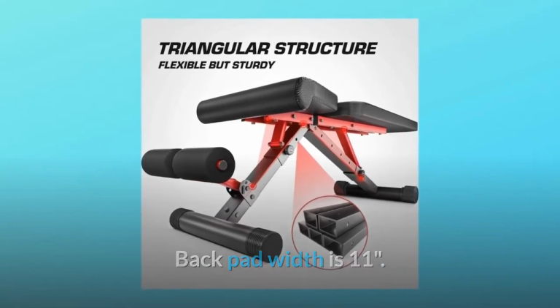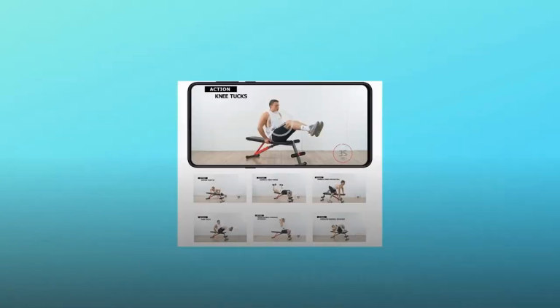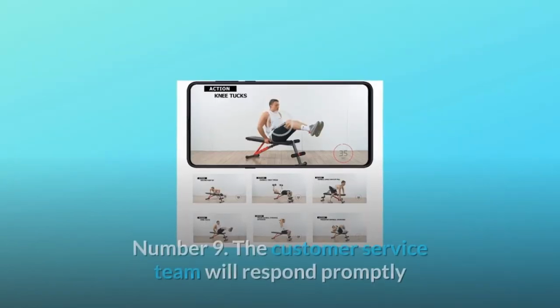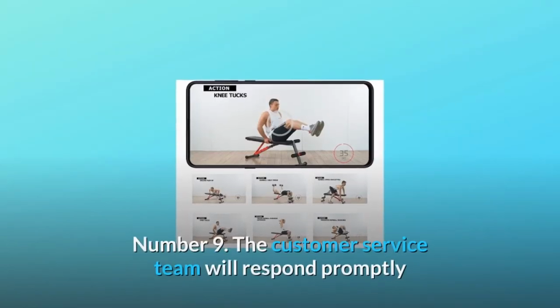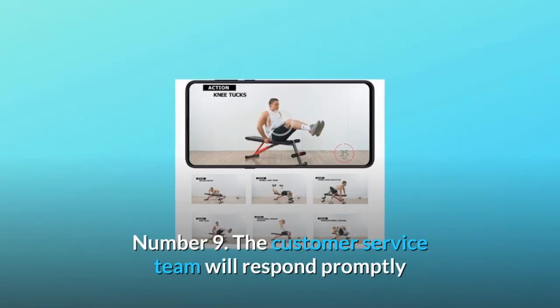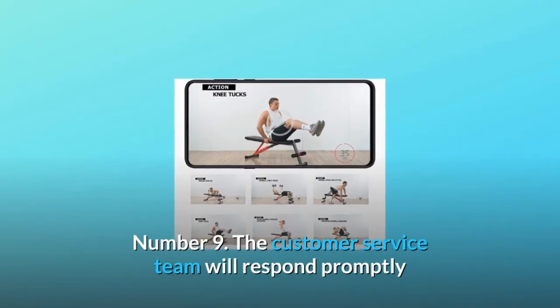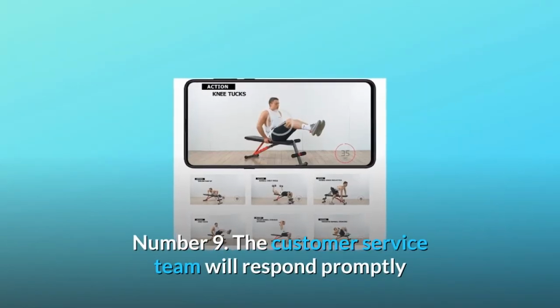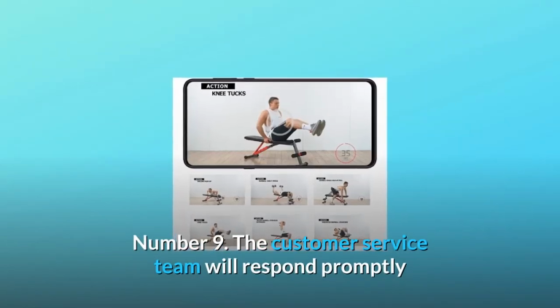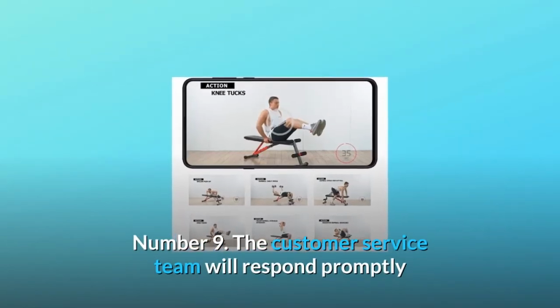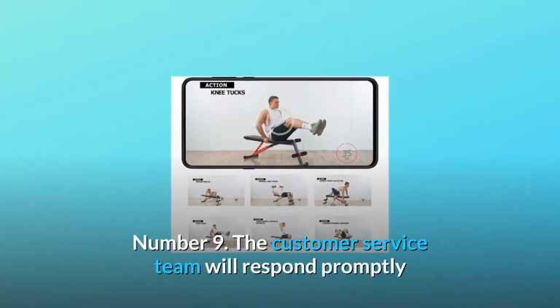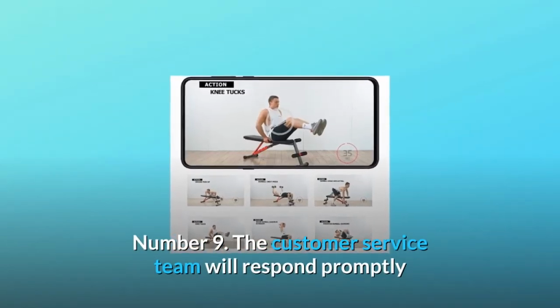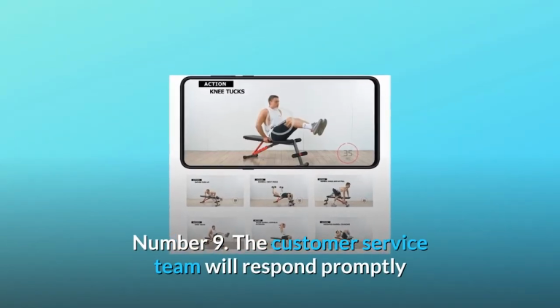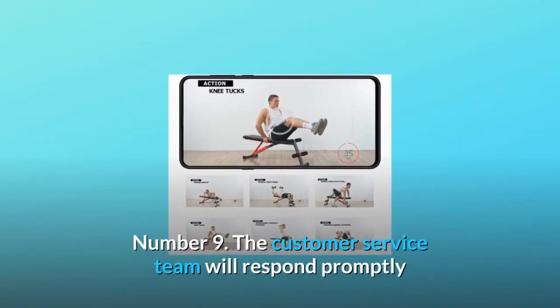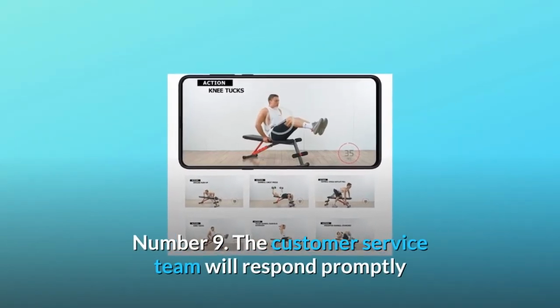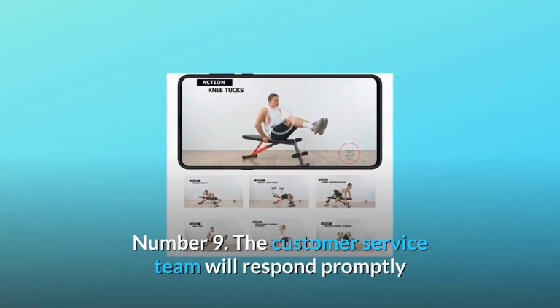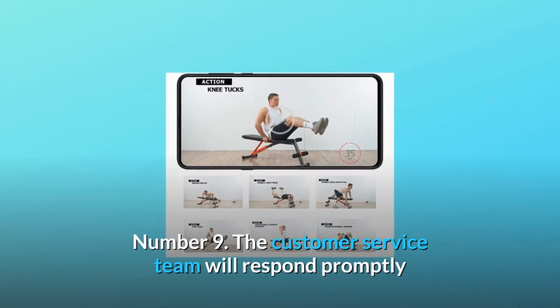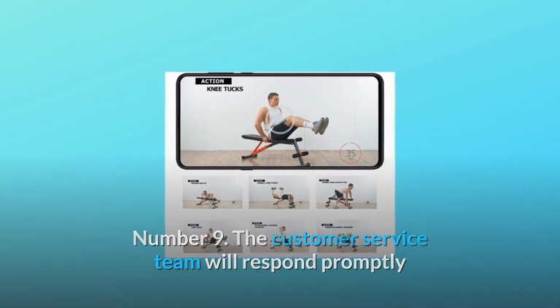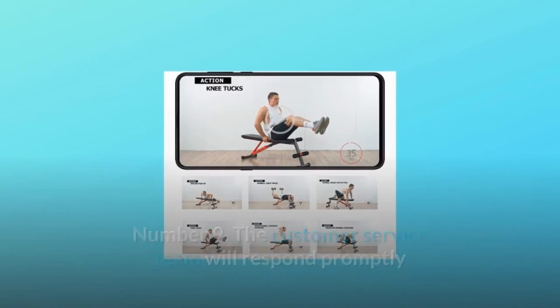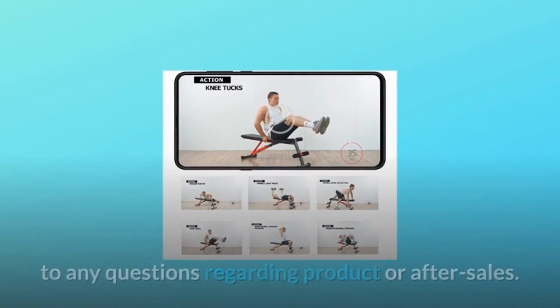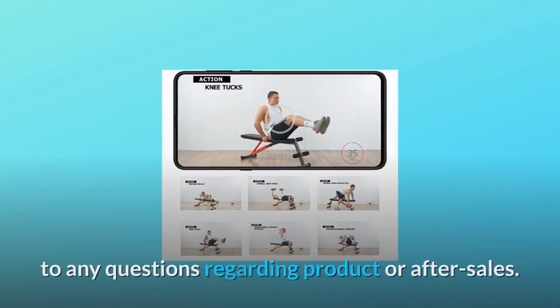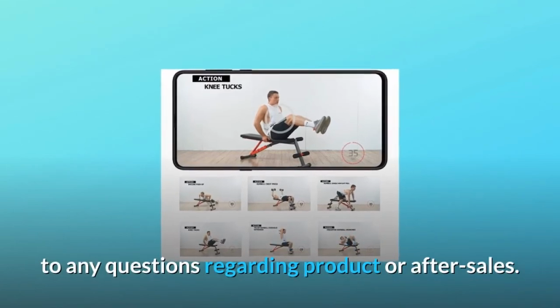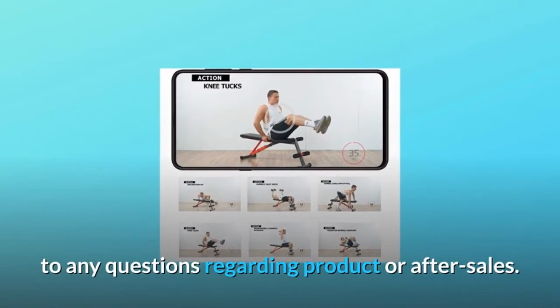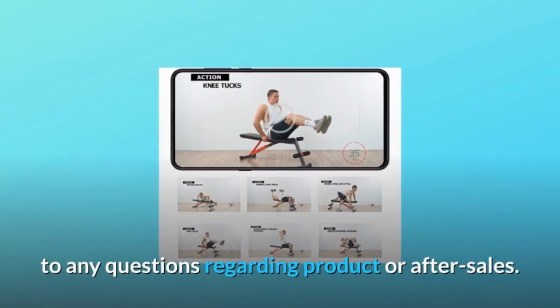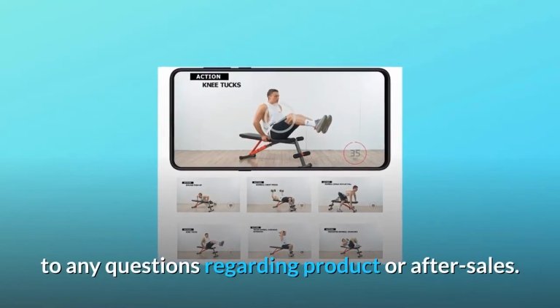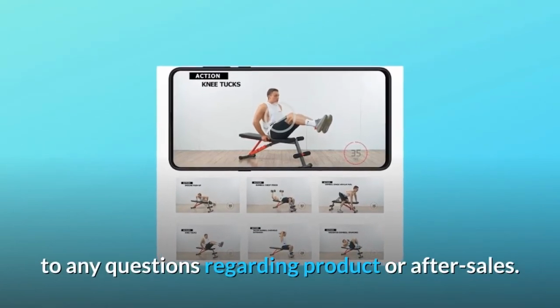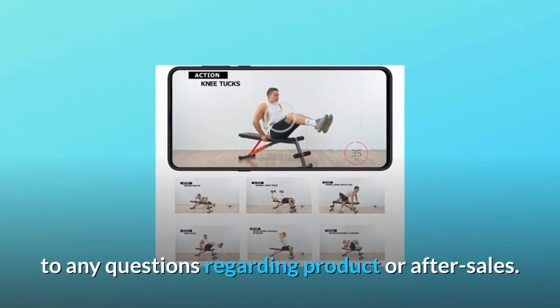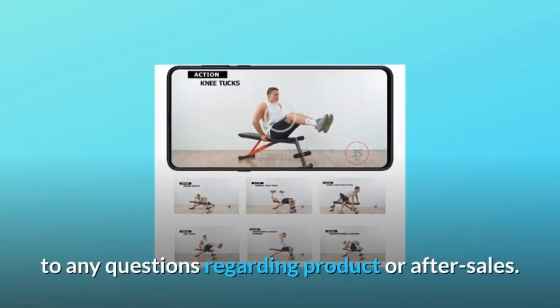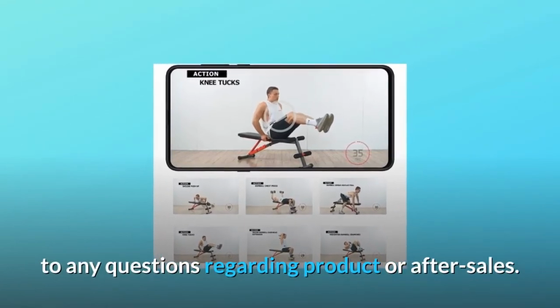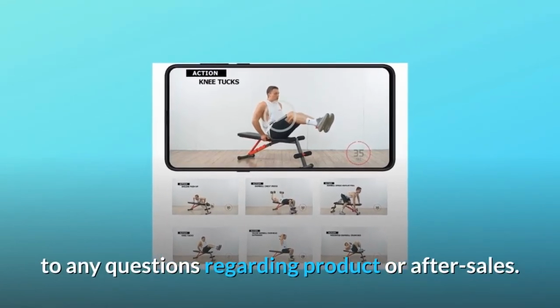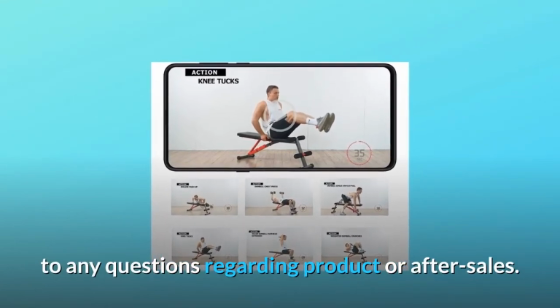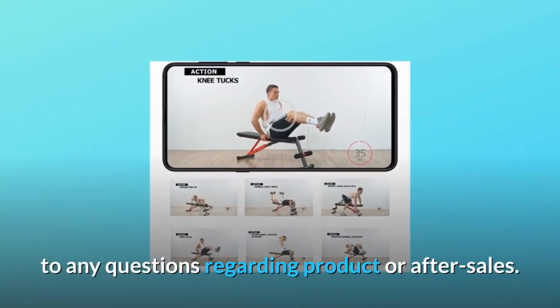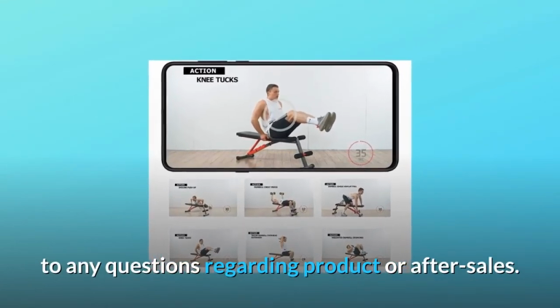Number 9: The customer service team will respond promptly to any questions regarding the product or after-sales.